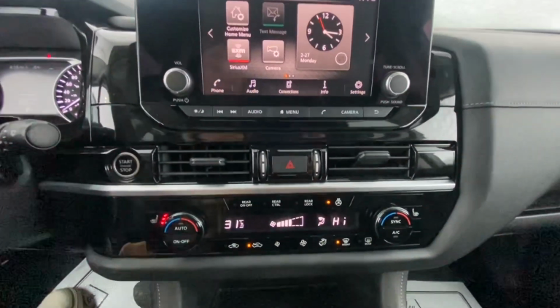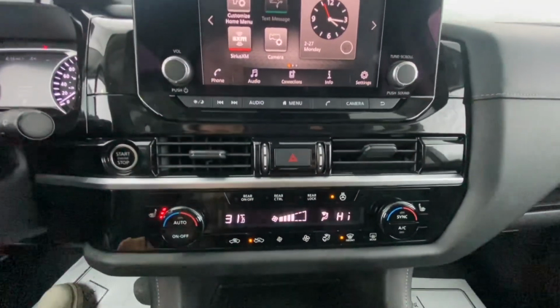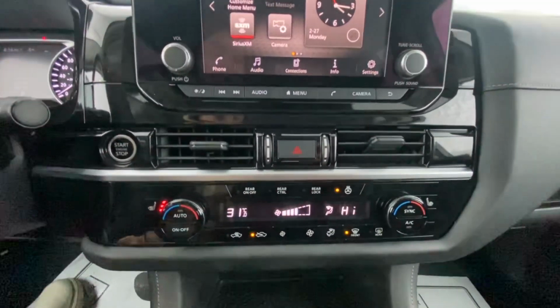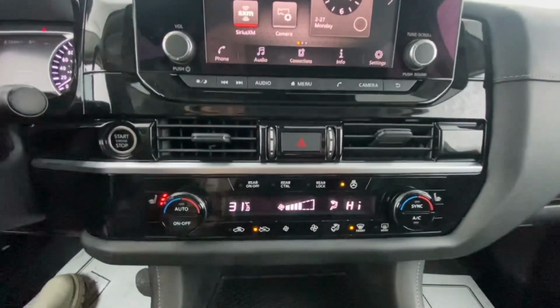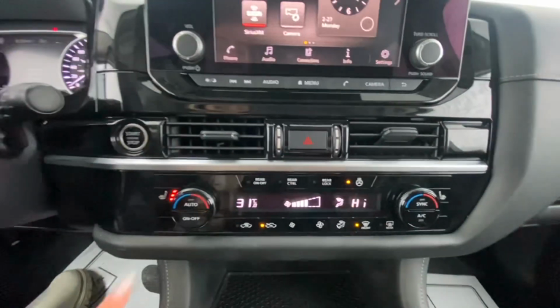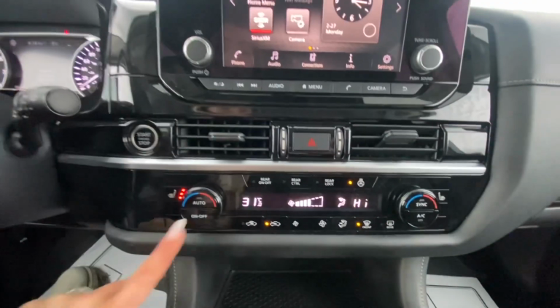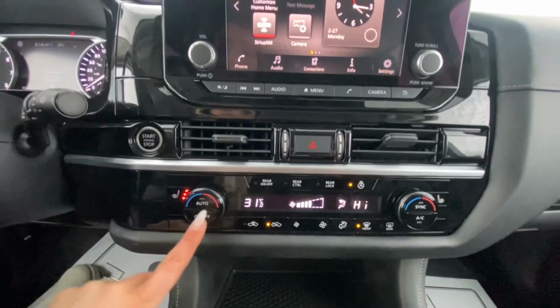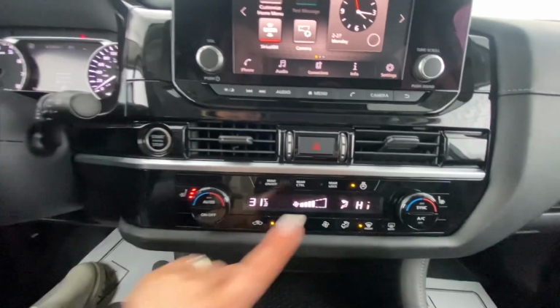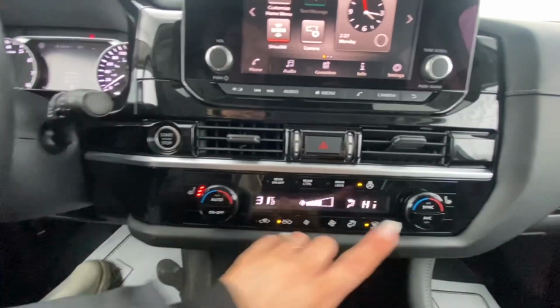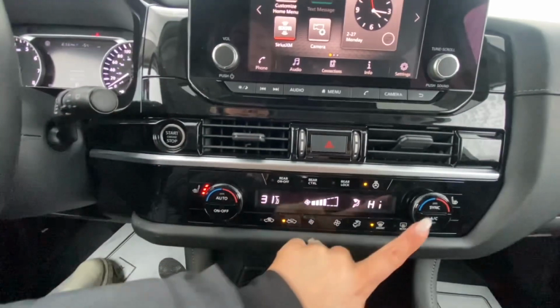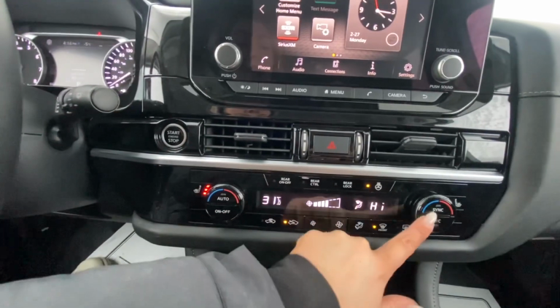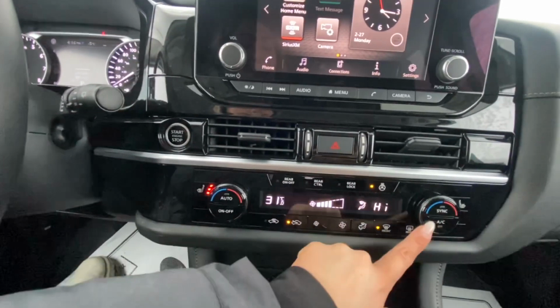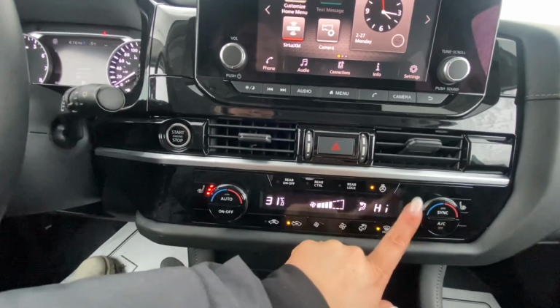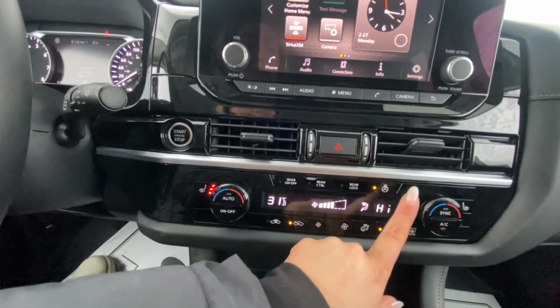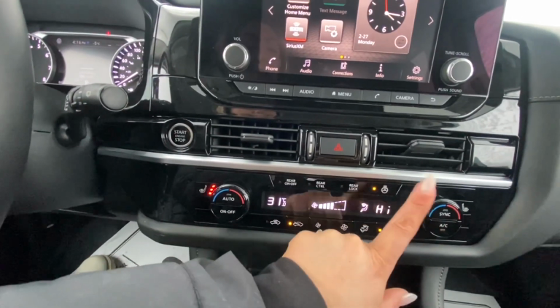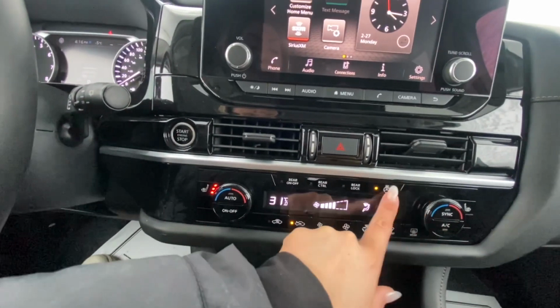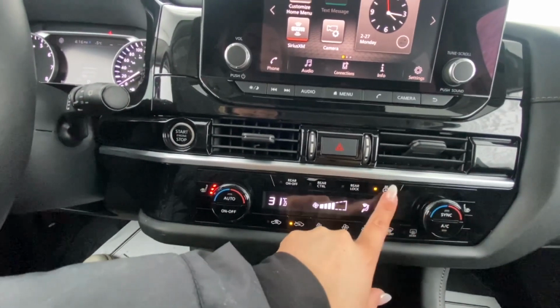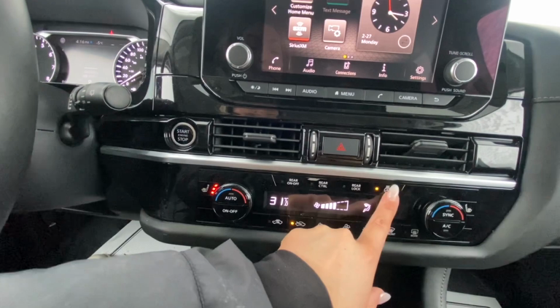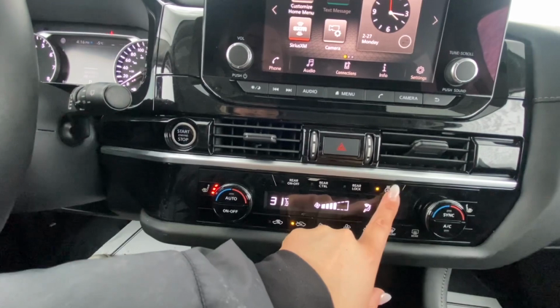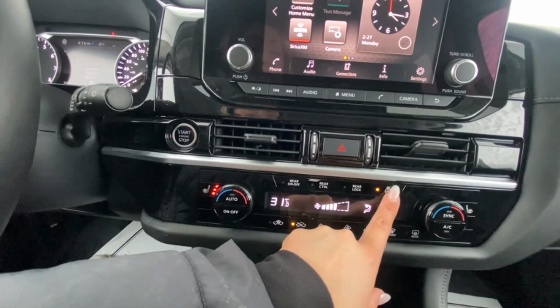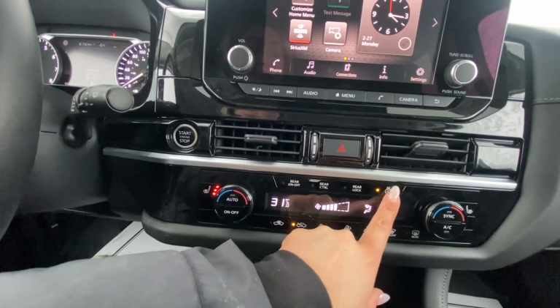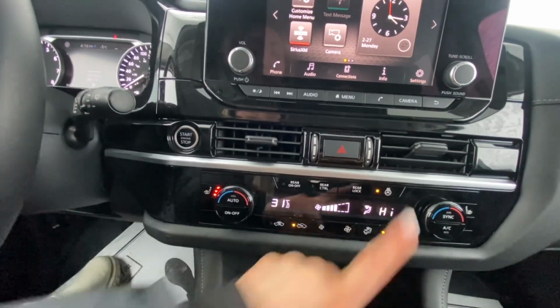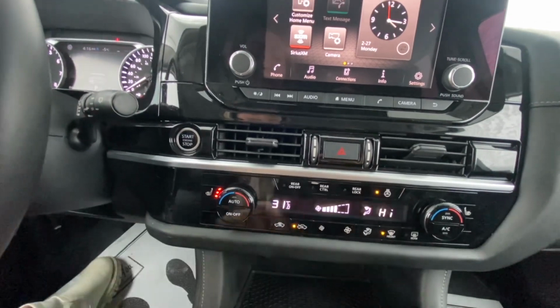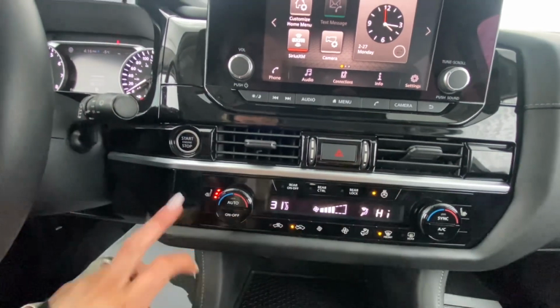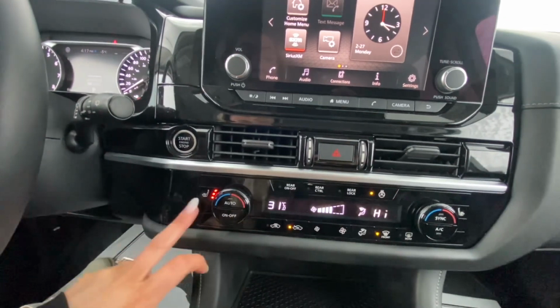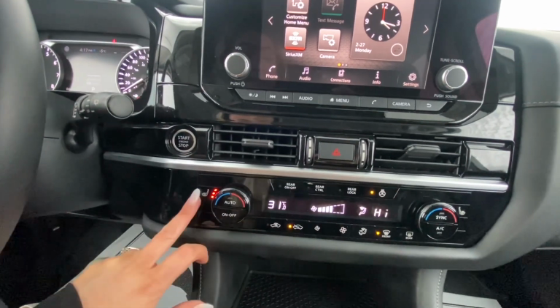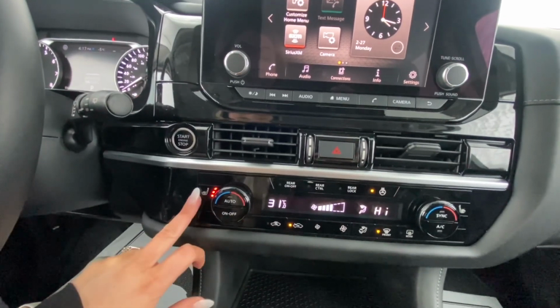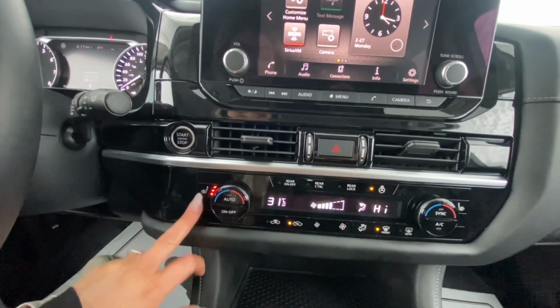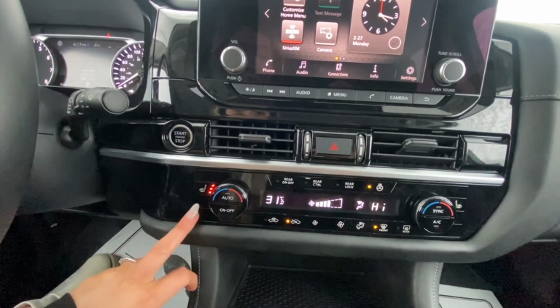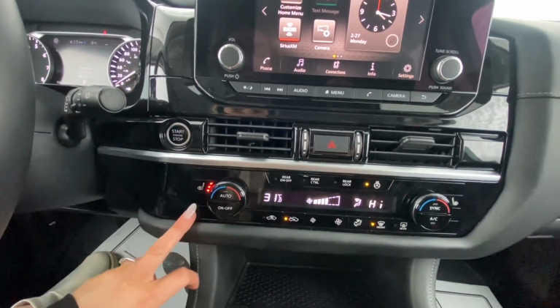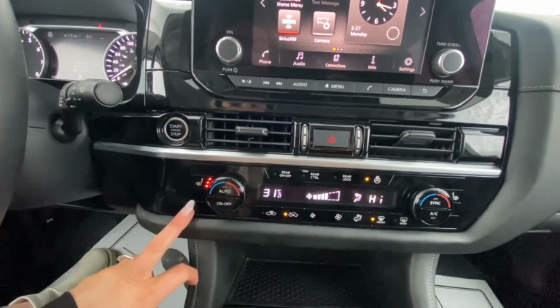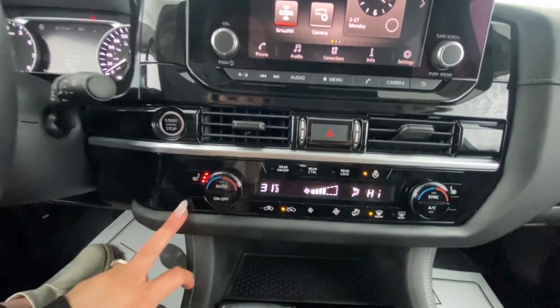It does have dual climate. You've got a heated steering wheel as well as heated front seats.